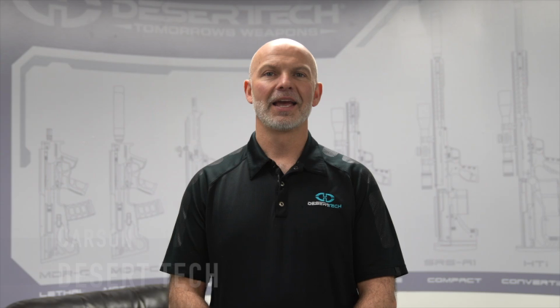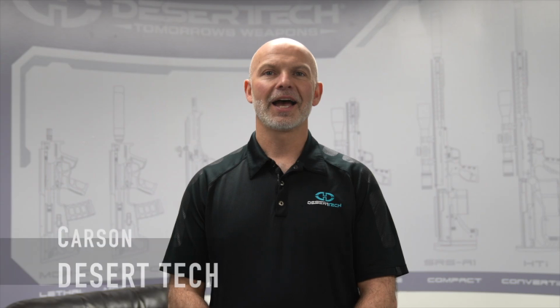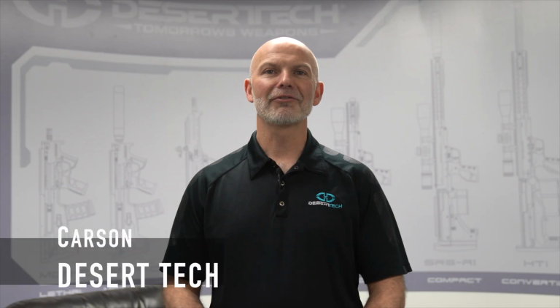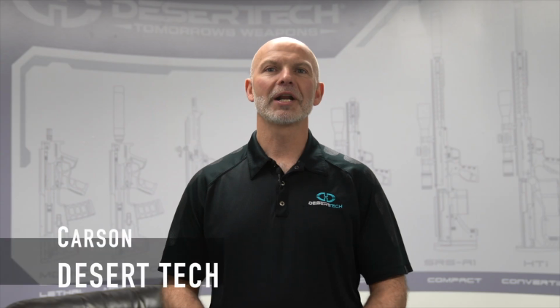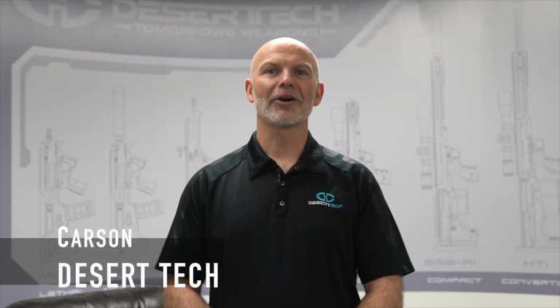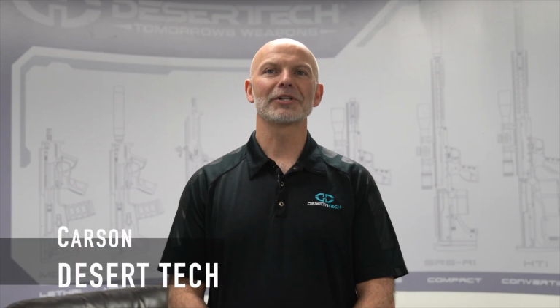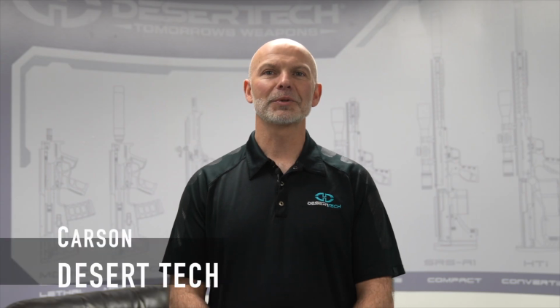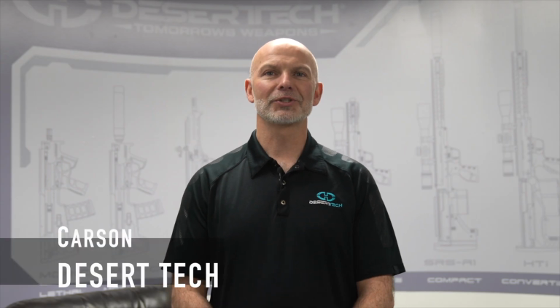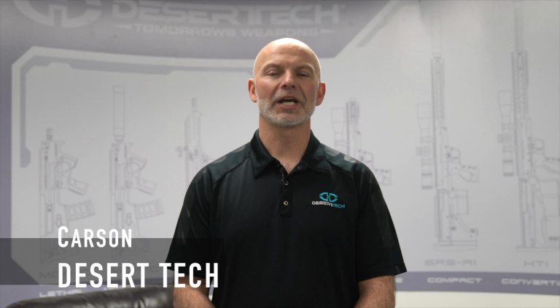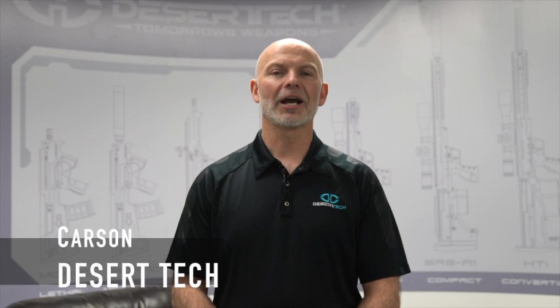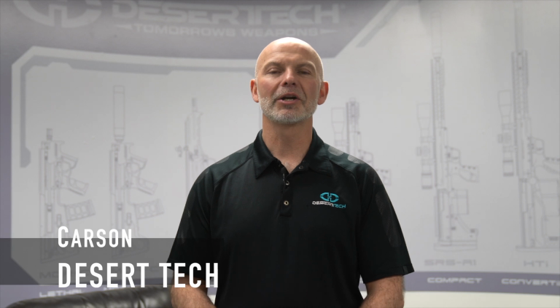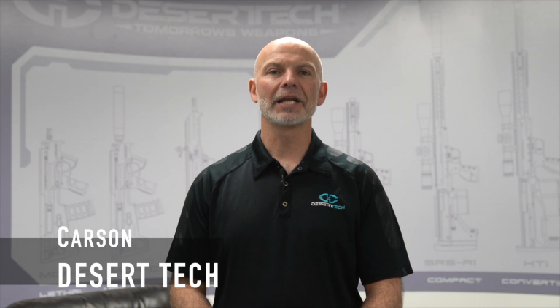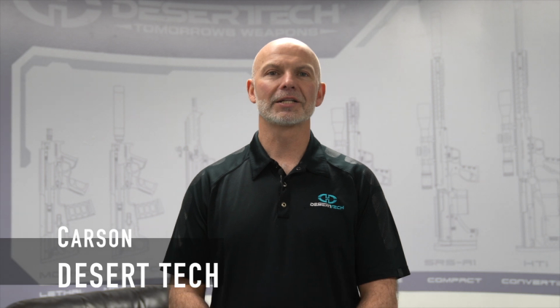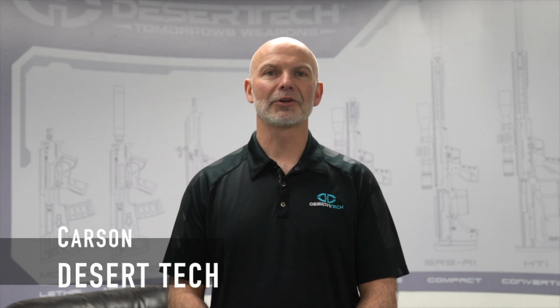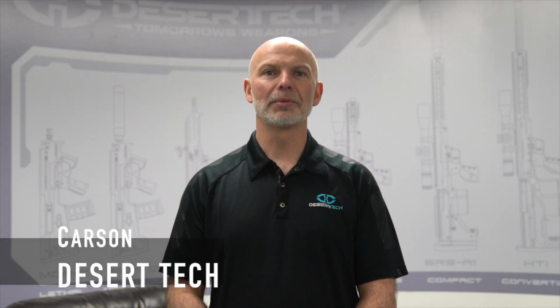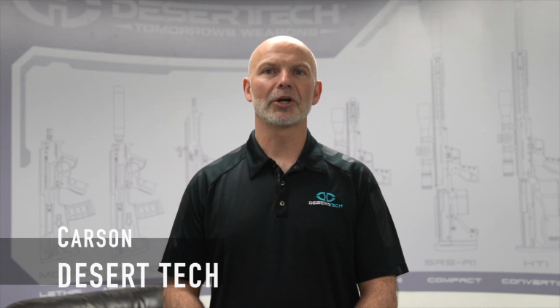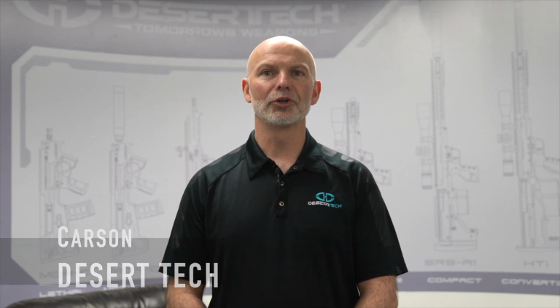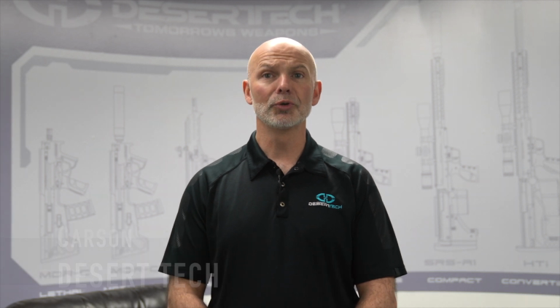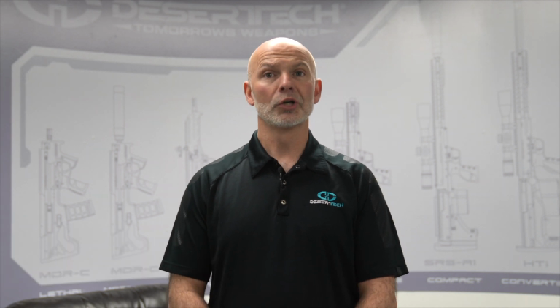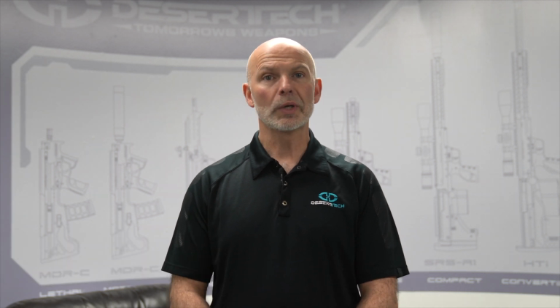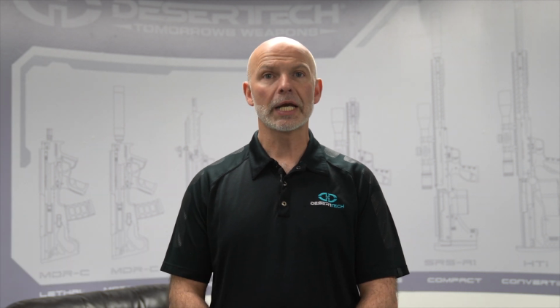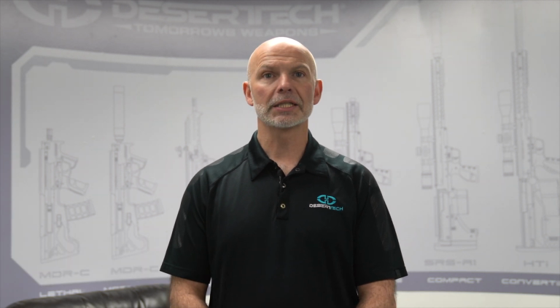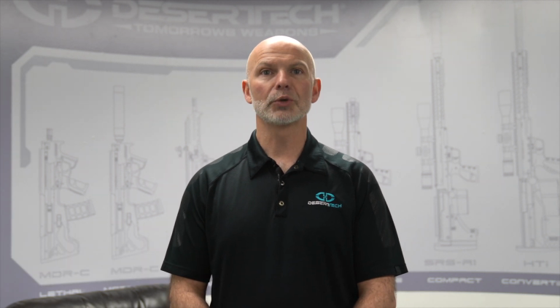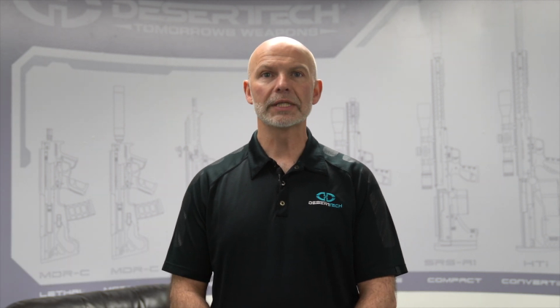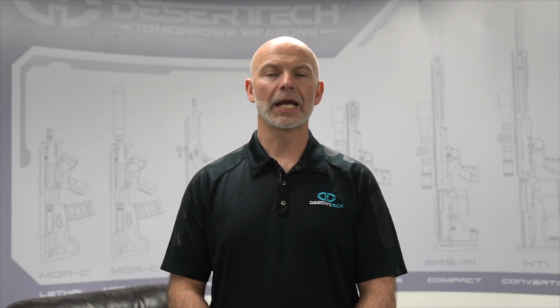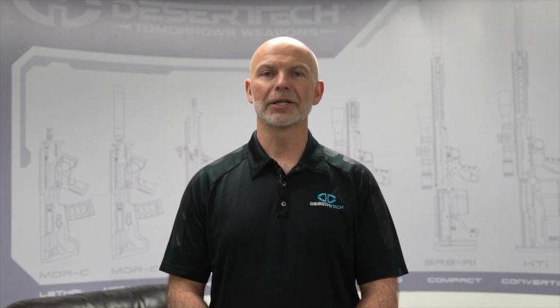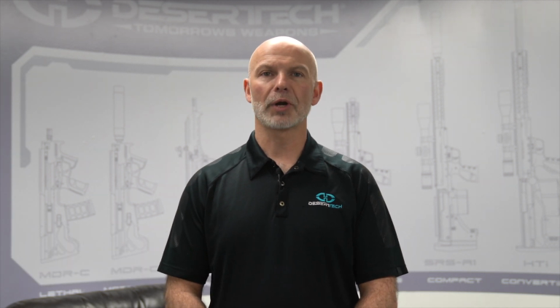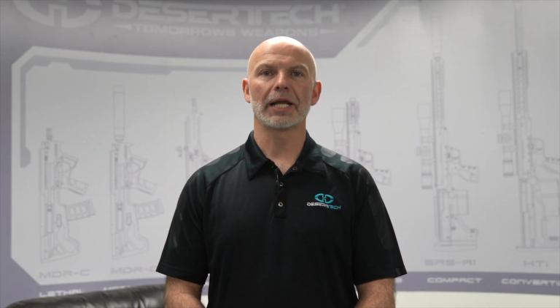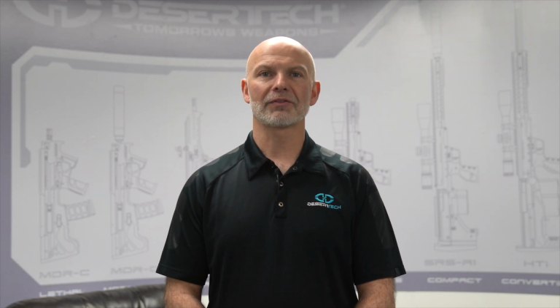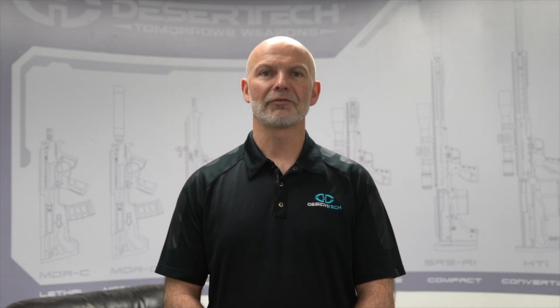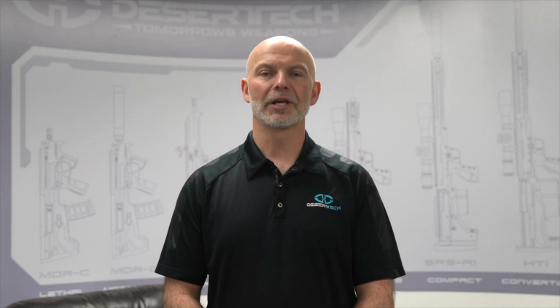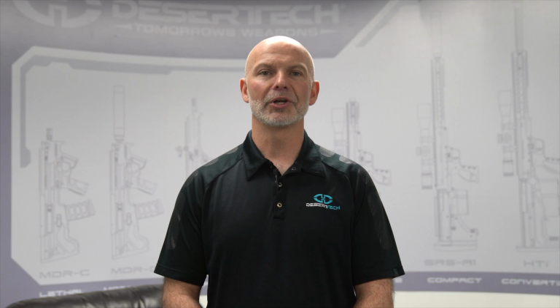Hi everybody, Carson here with Desert Tech. I'm here today to talk to you about our new 2019 redesigned and upgraded gas valve for the MDR.